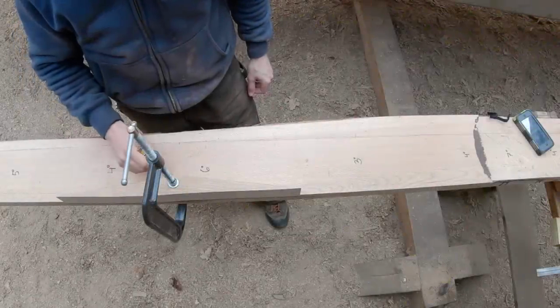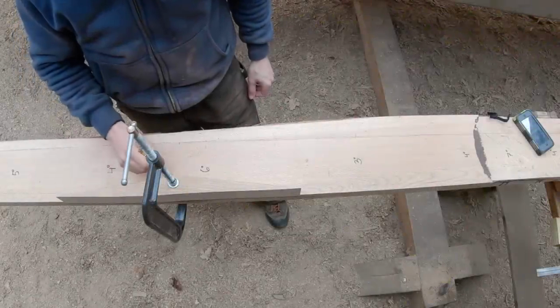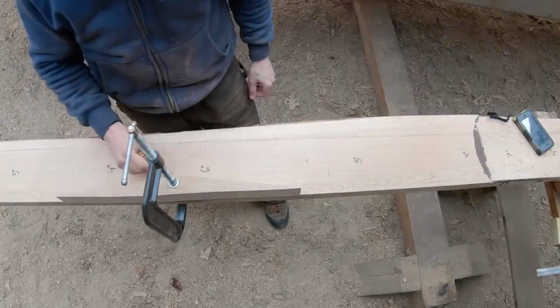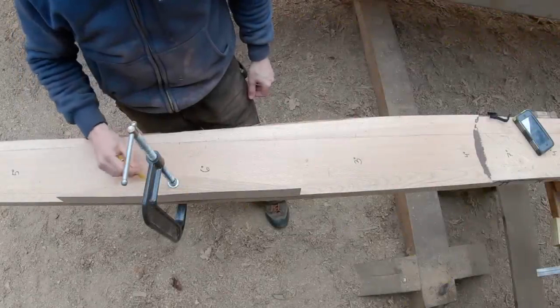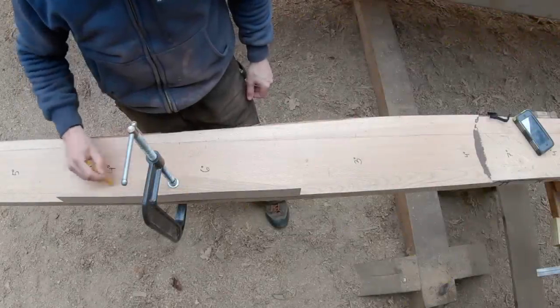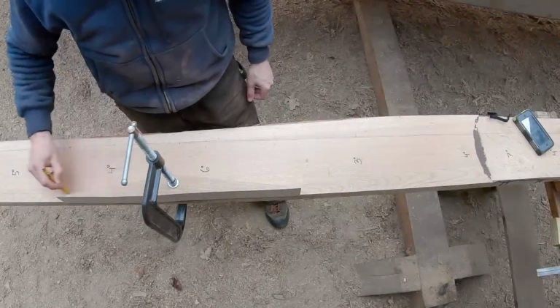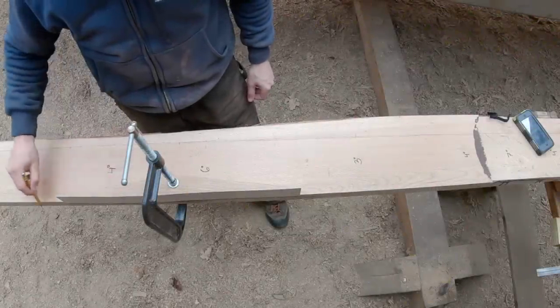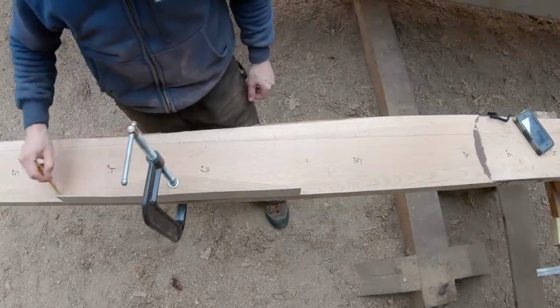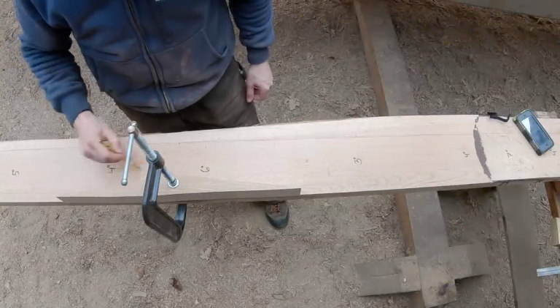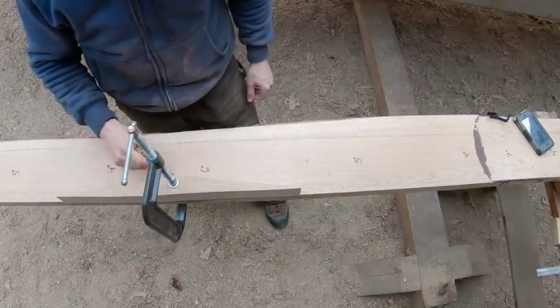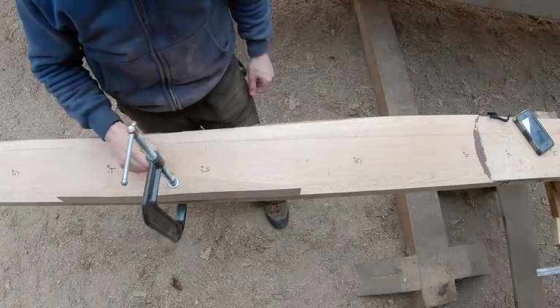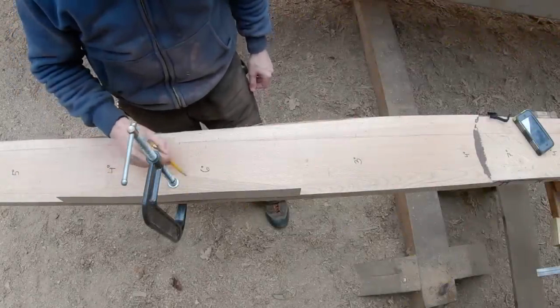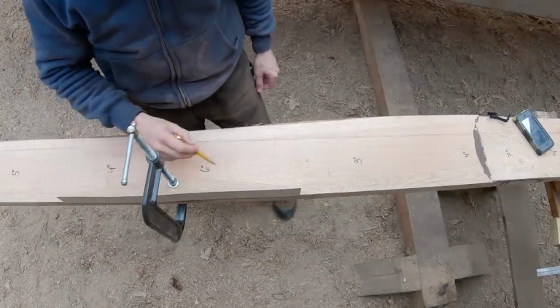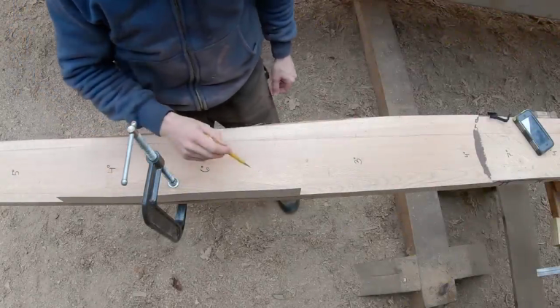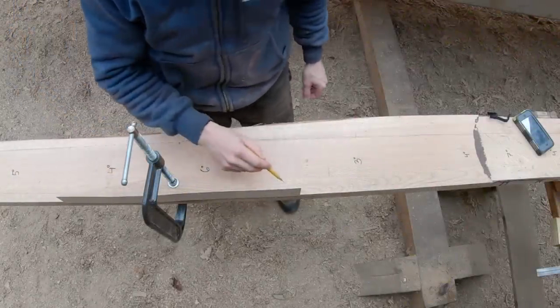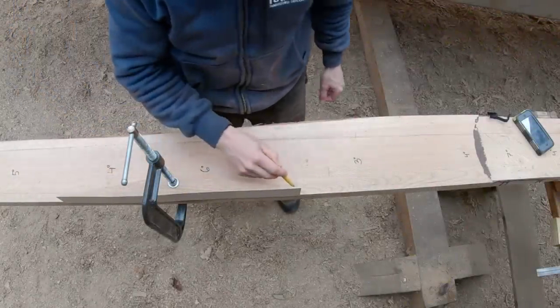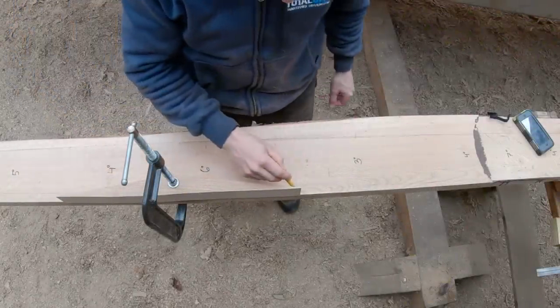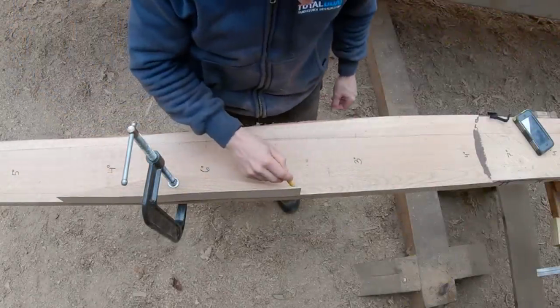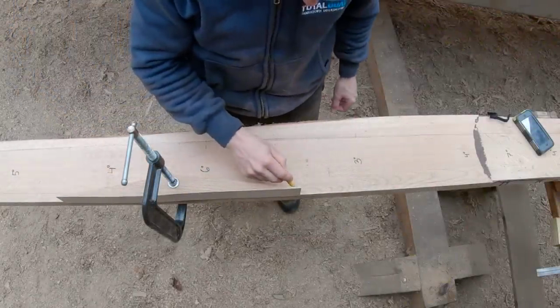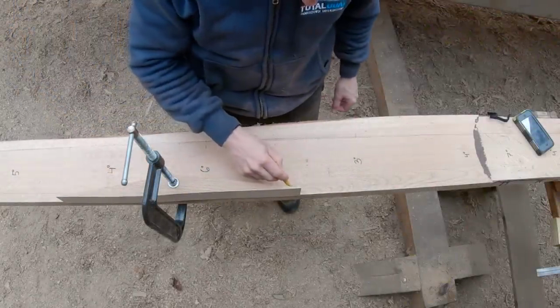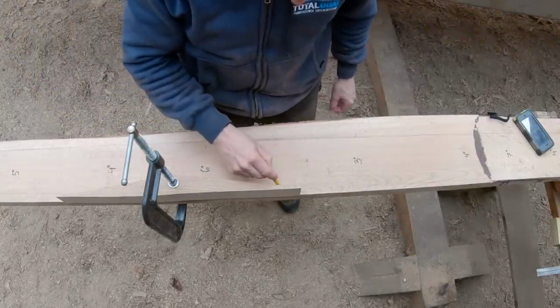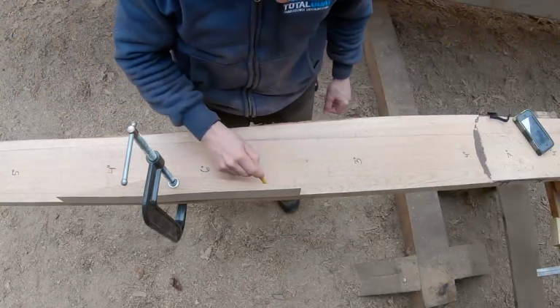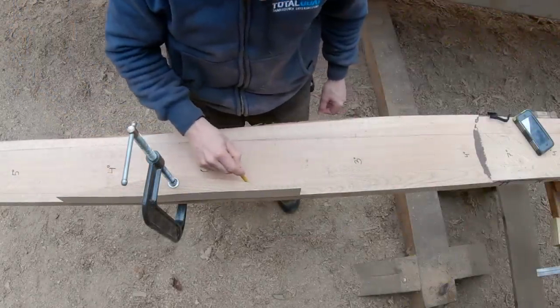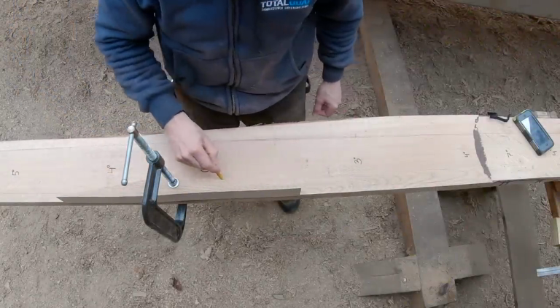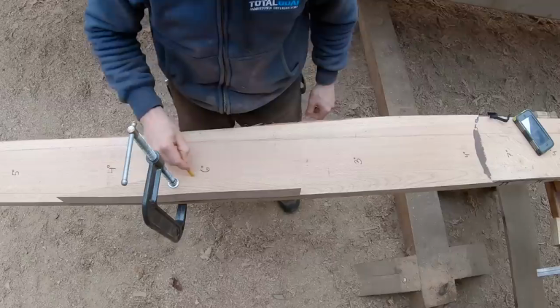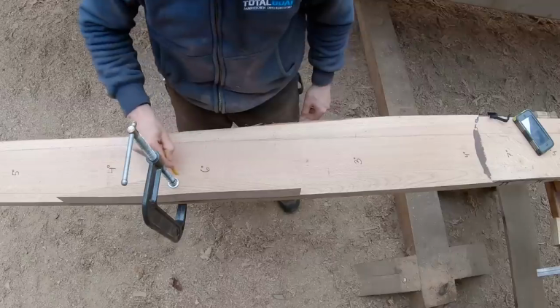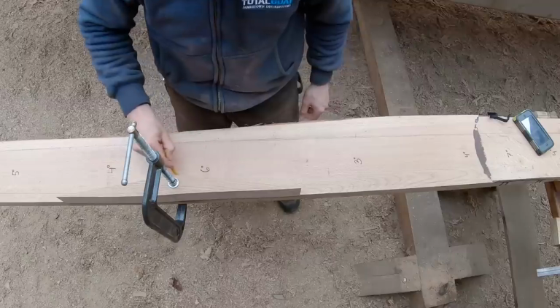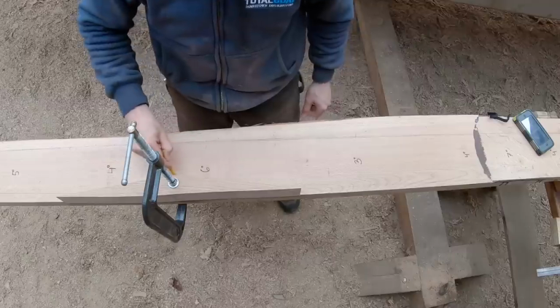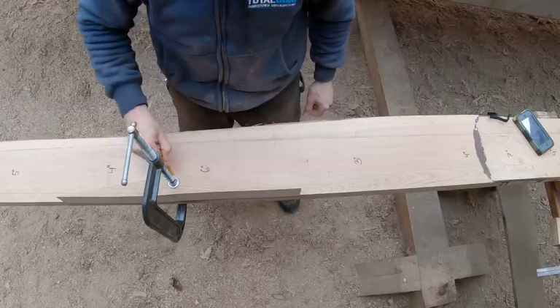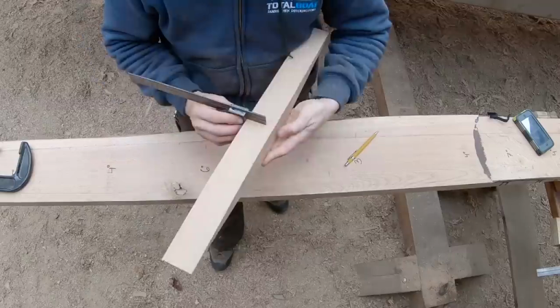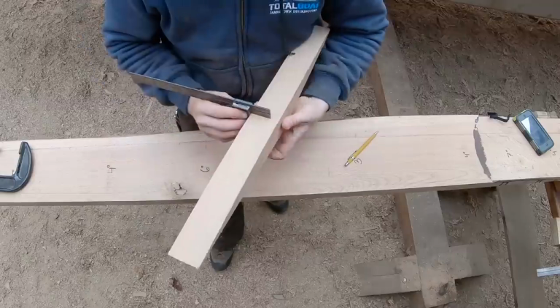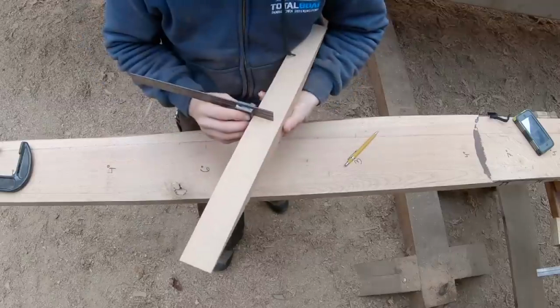The next morning, I started the day working on the graving piece so we could glue that up after the next plank finished curing outside.